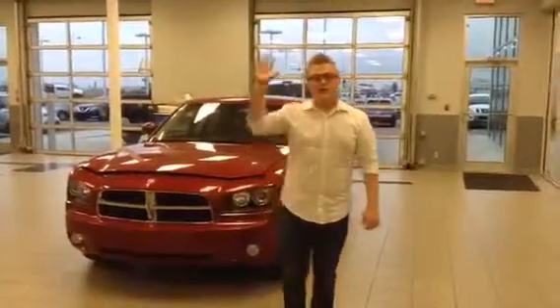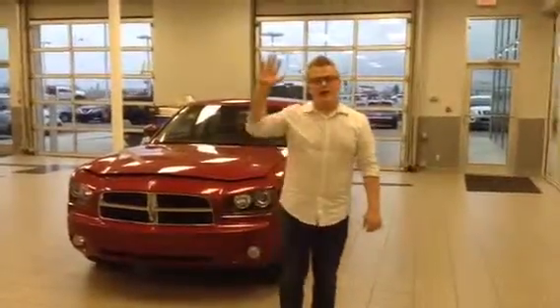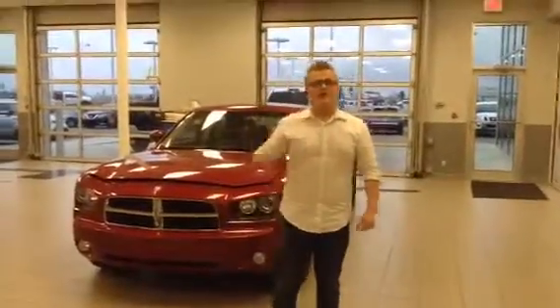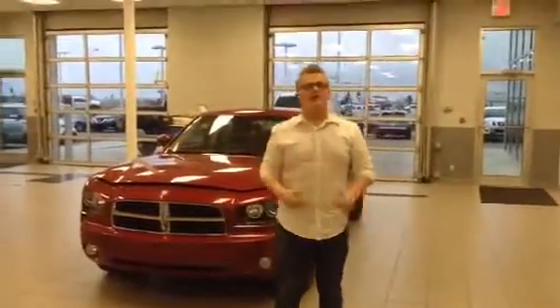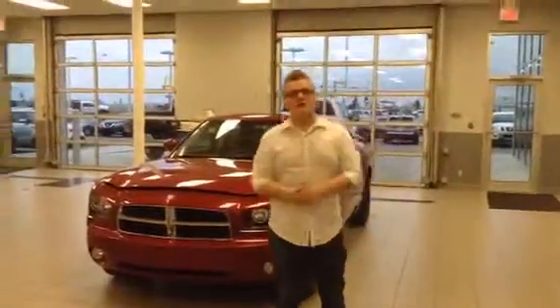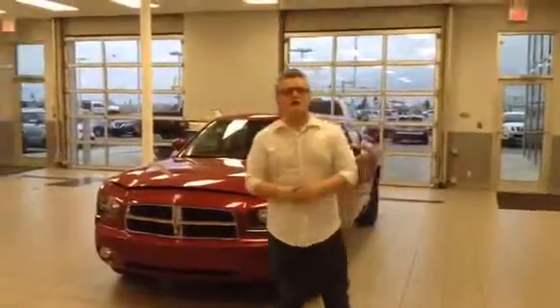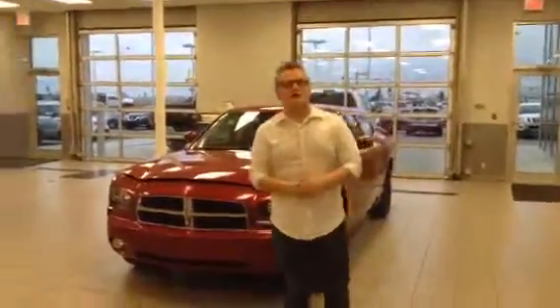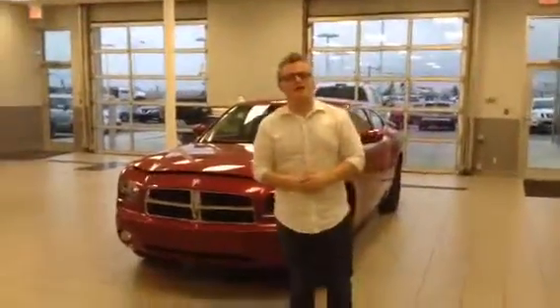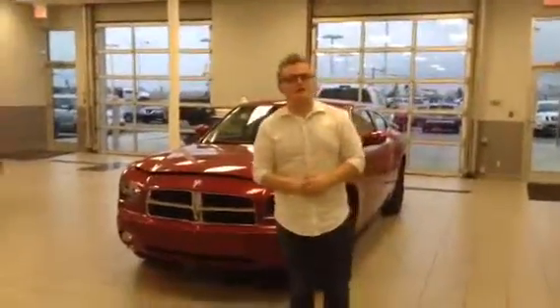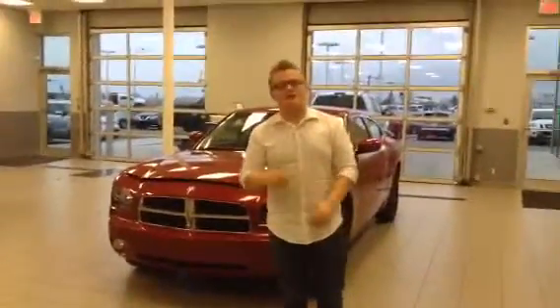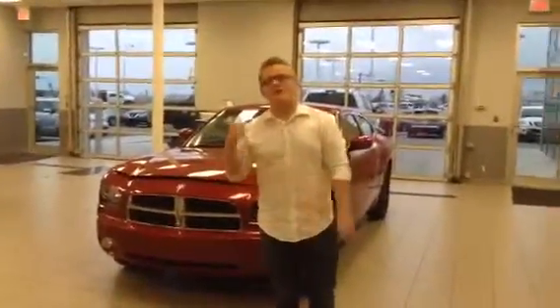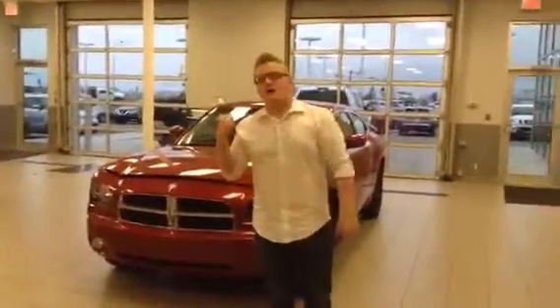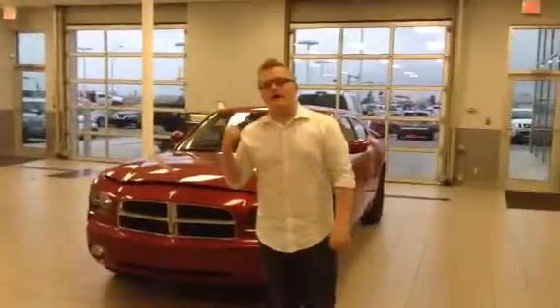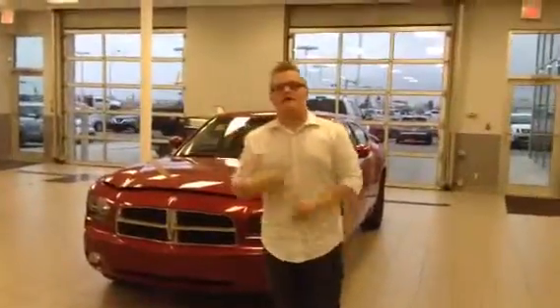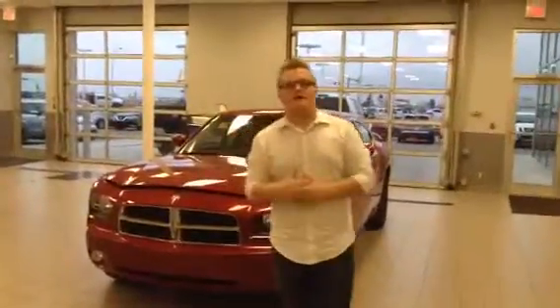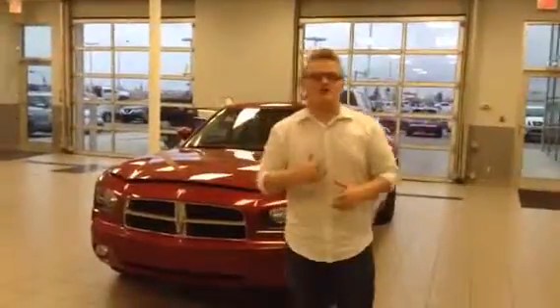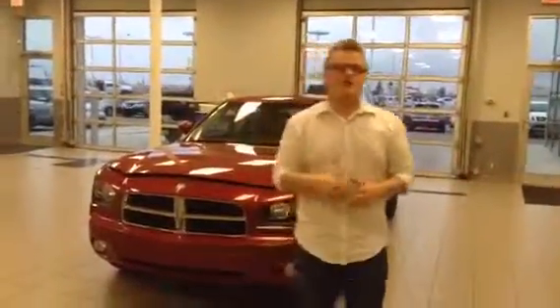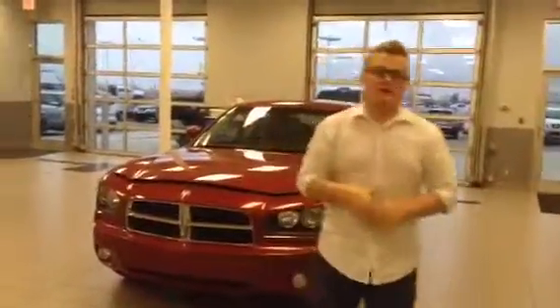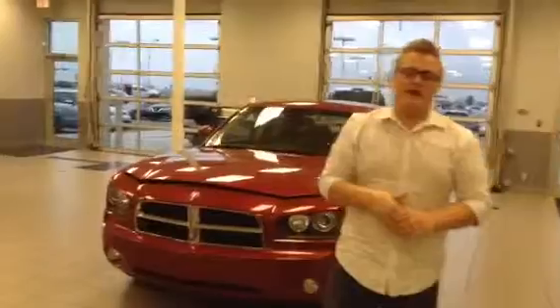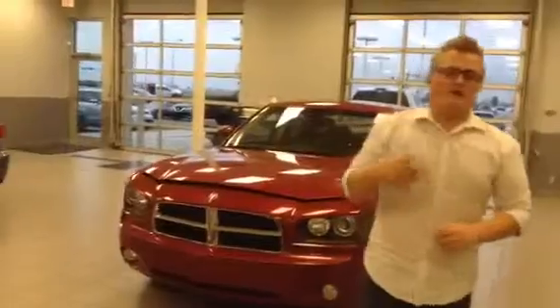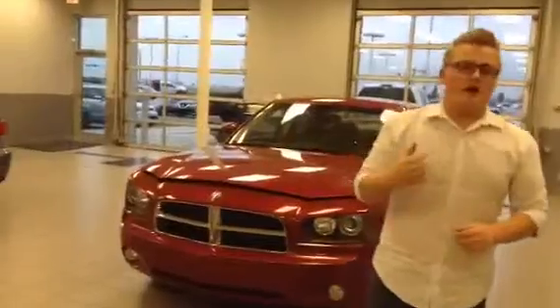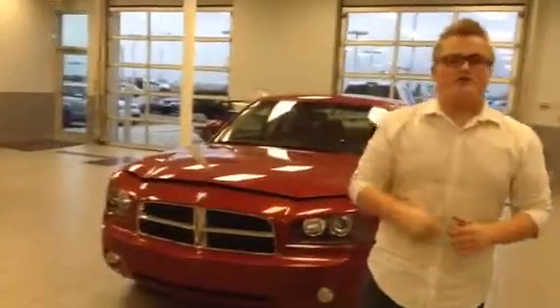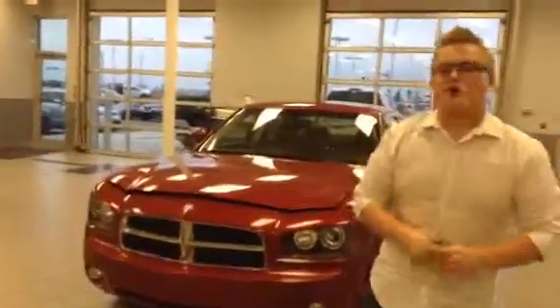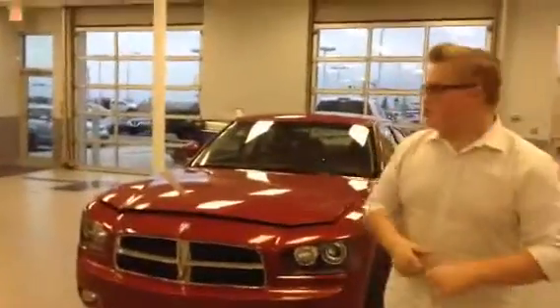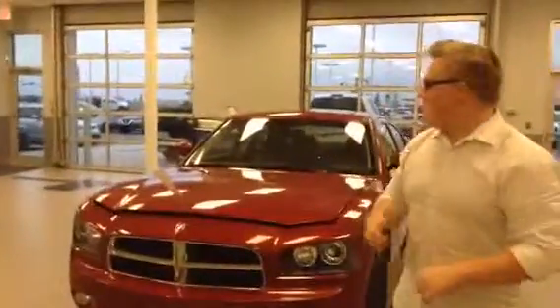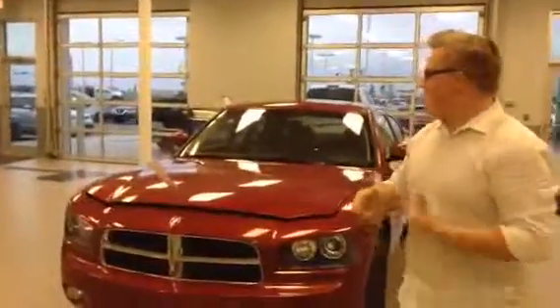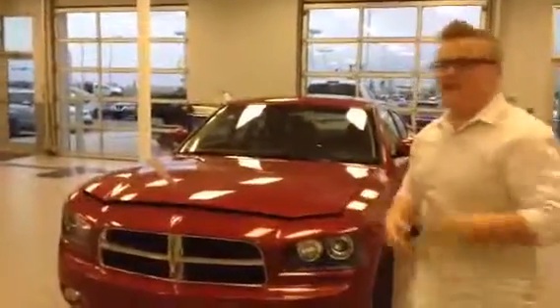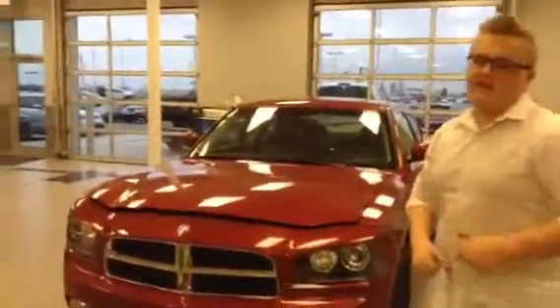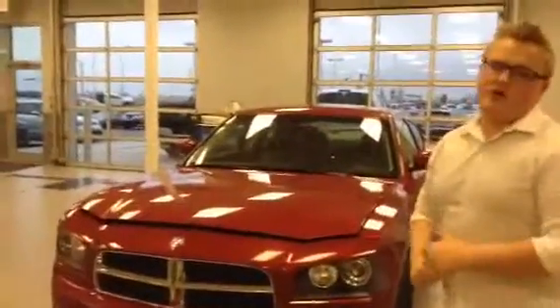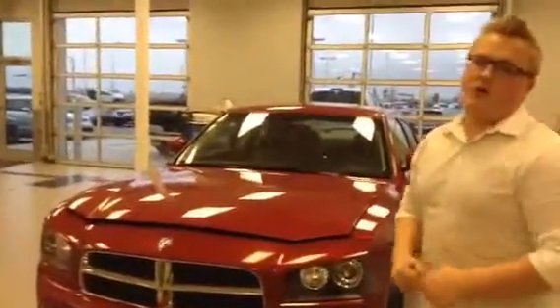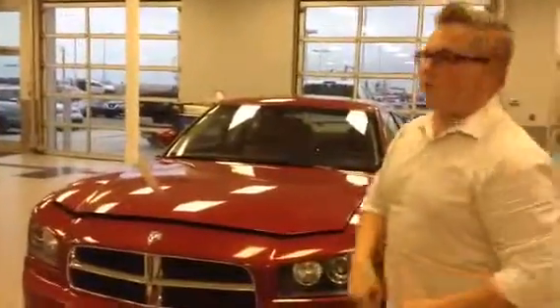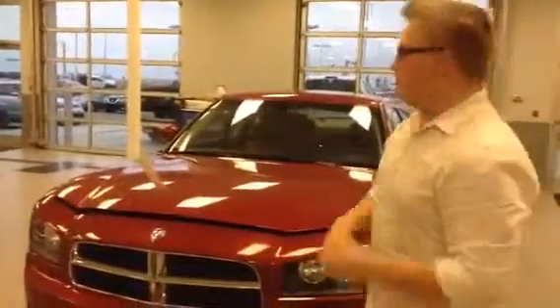Hey there Conrad, it's Mark at LA Nissan. Behind me is the 2010 Dodge Charger RT that you inquired about.